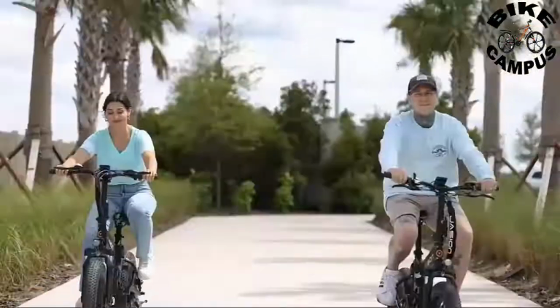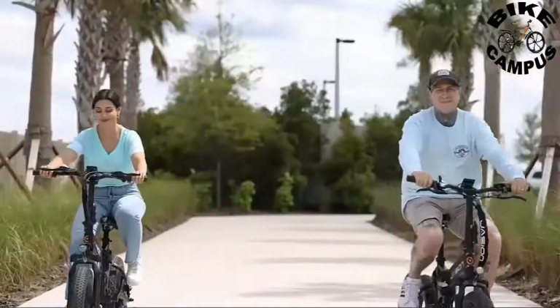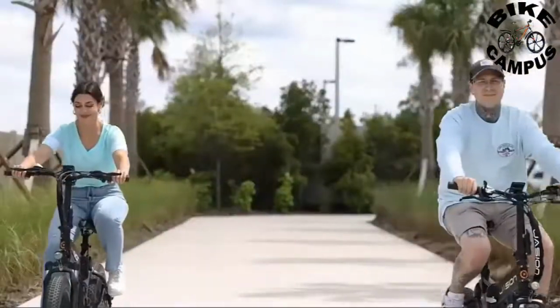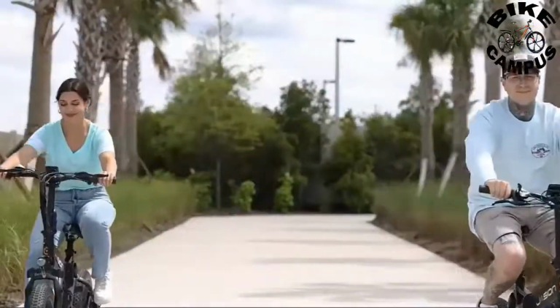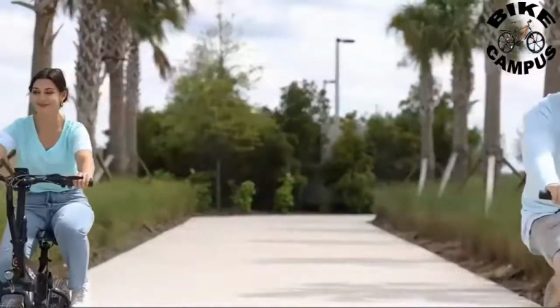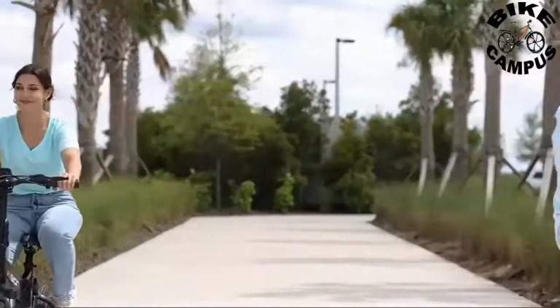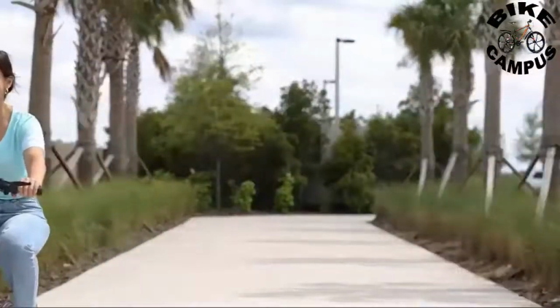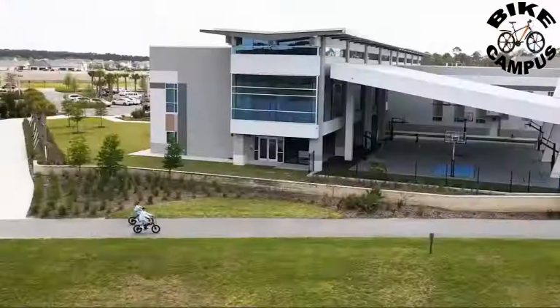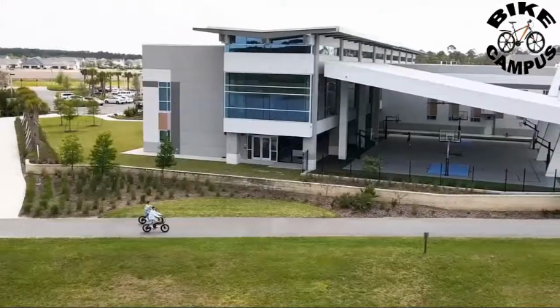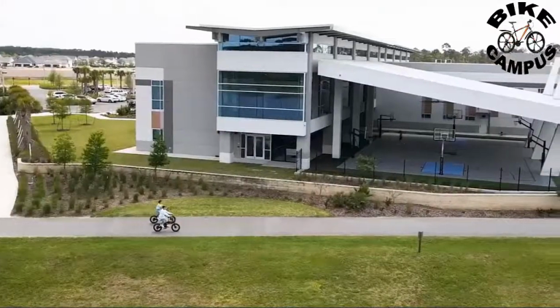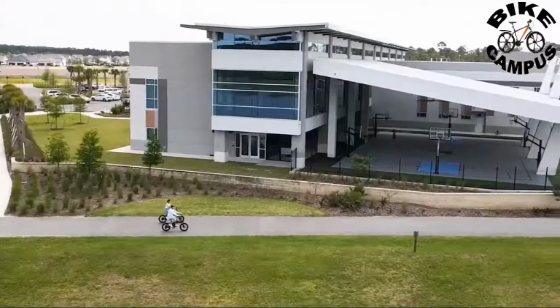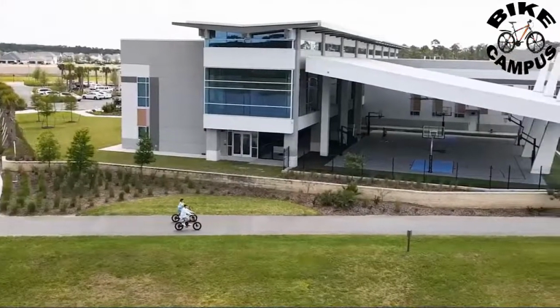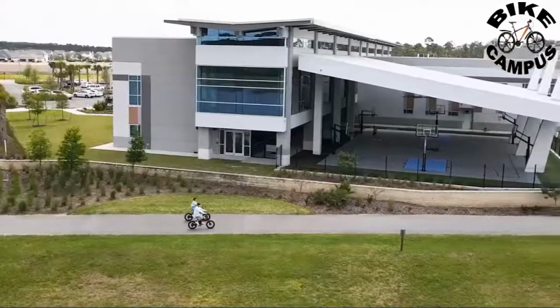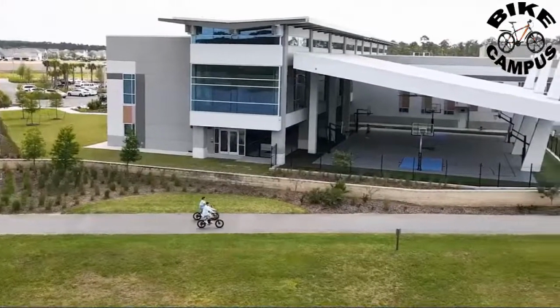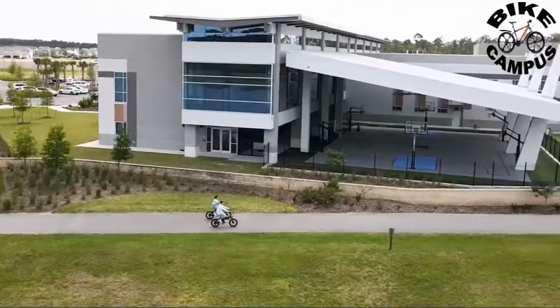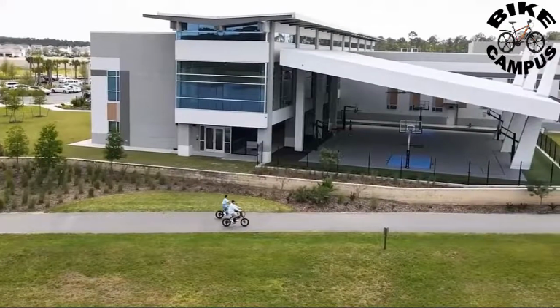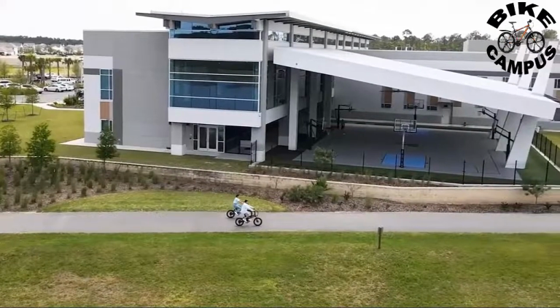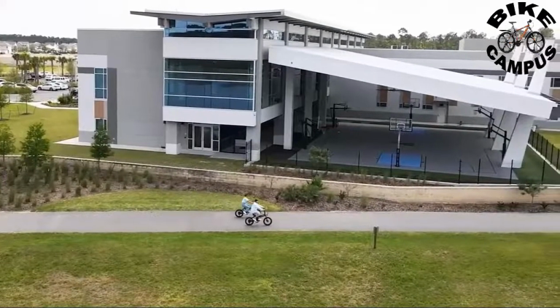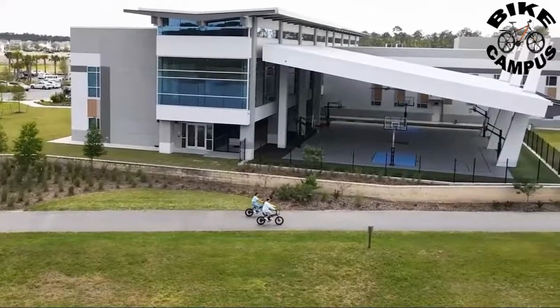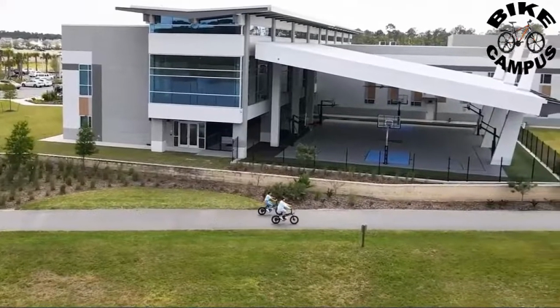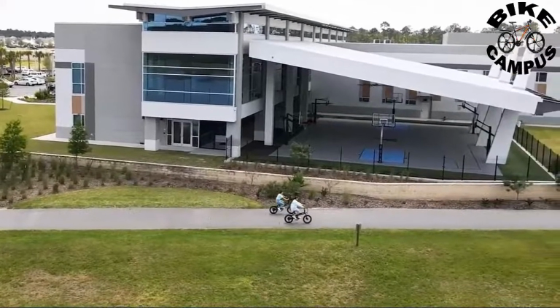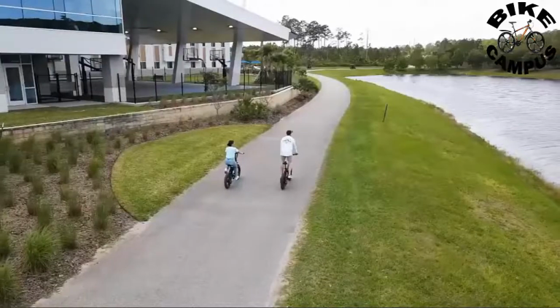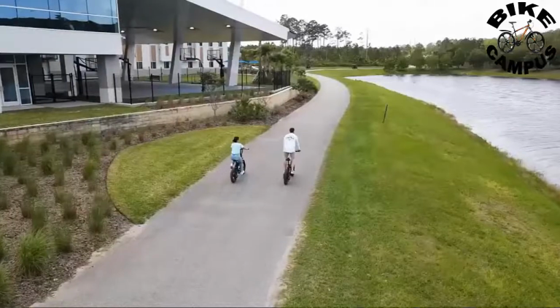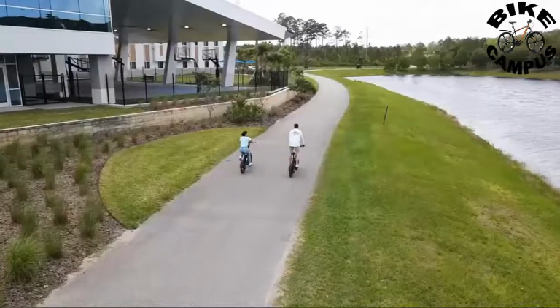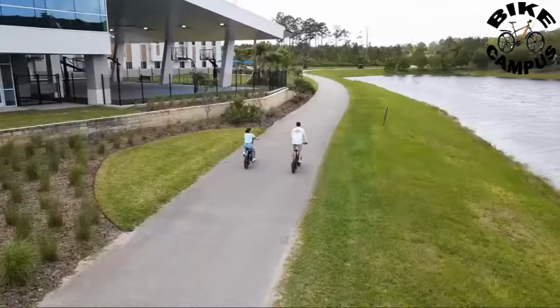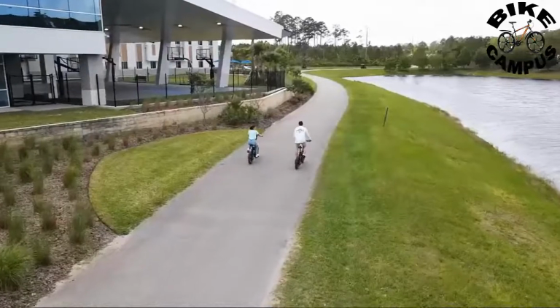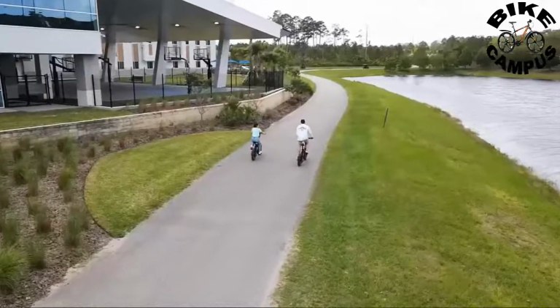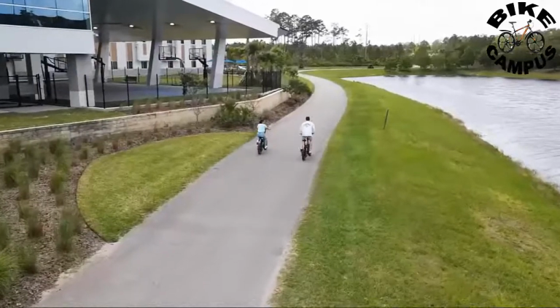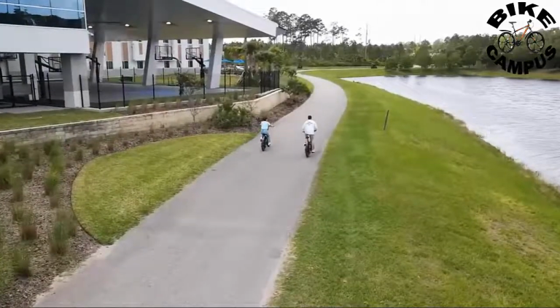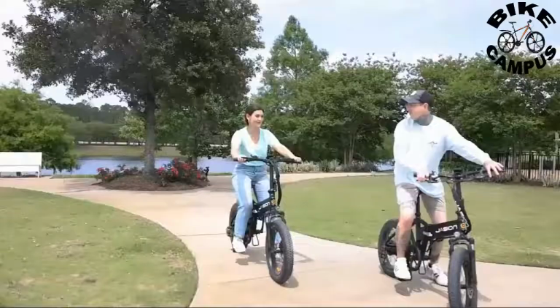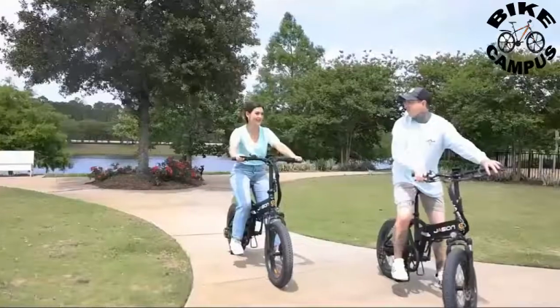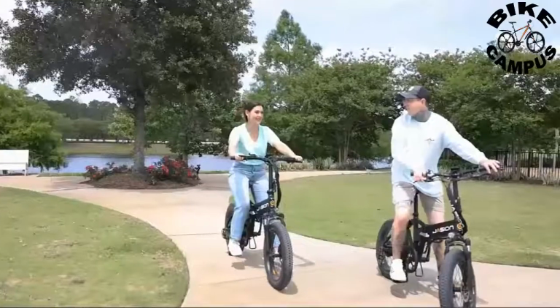The electric bike for adults with full suspensions helps to smooth out trails and gives you more control over rough terrain.